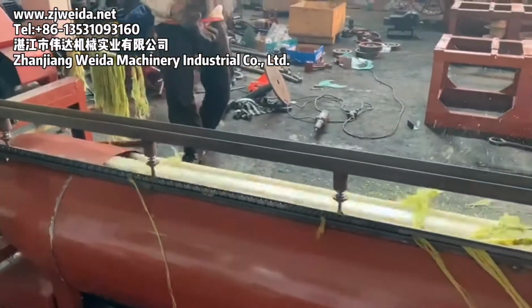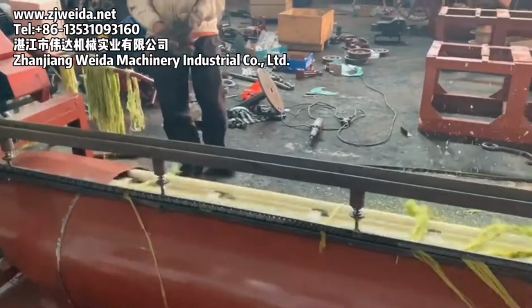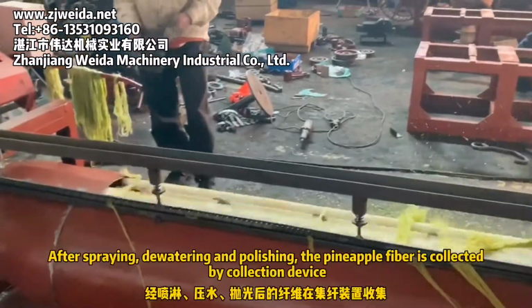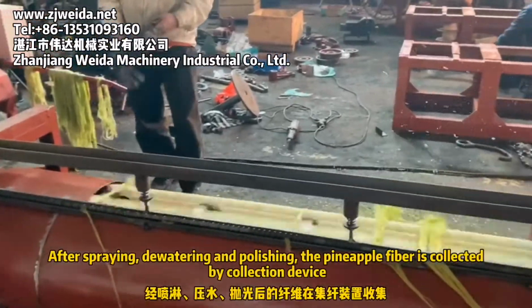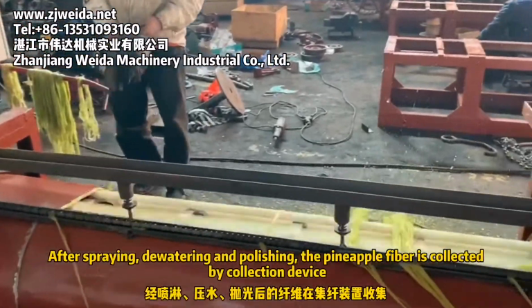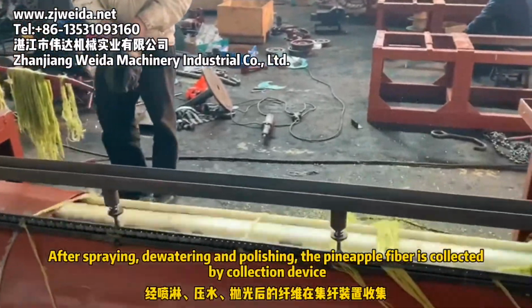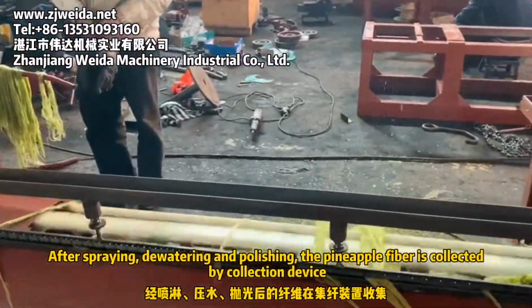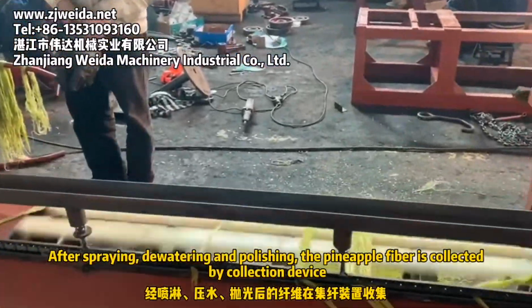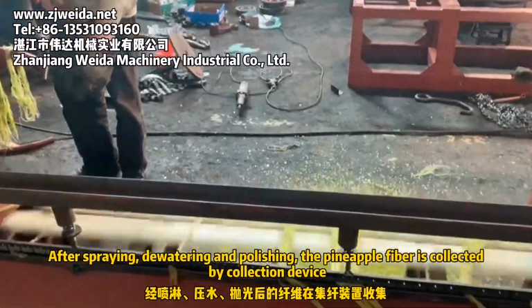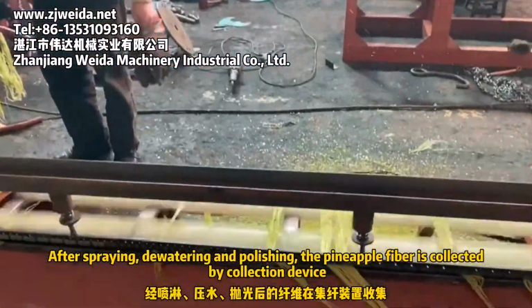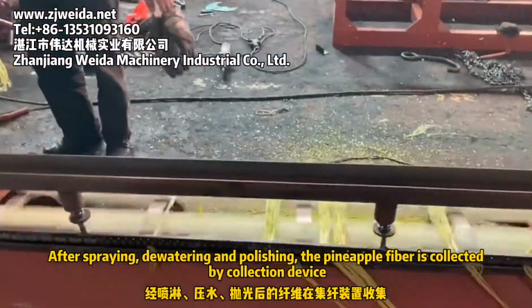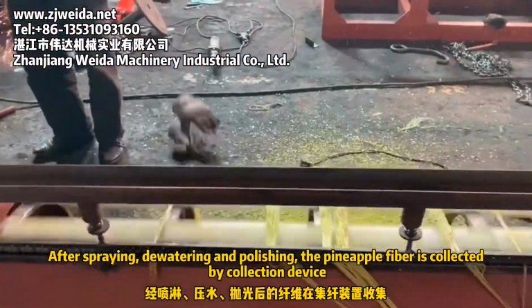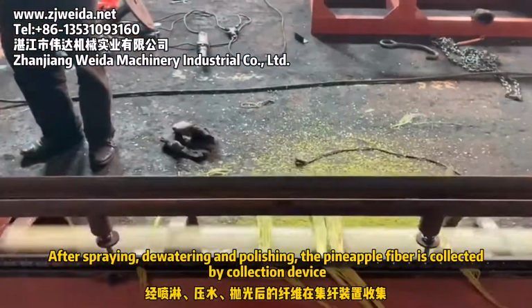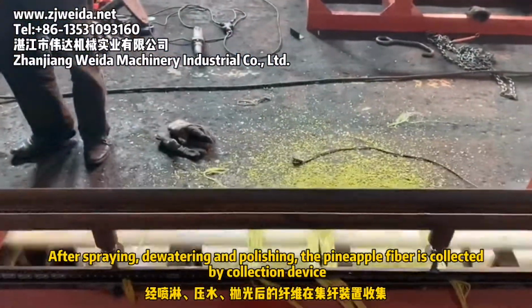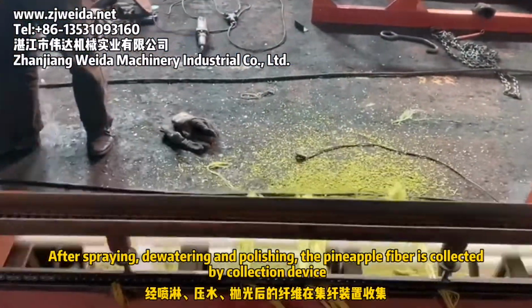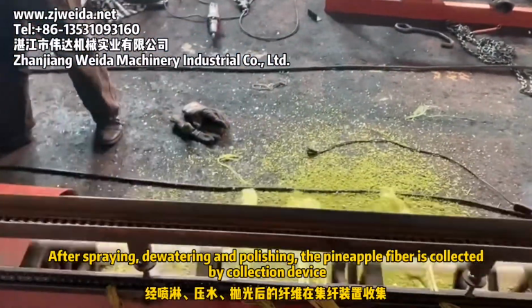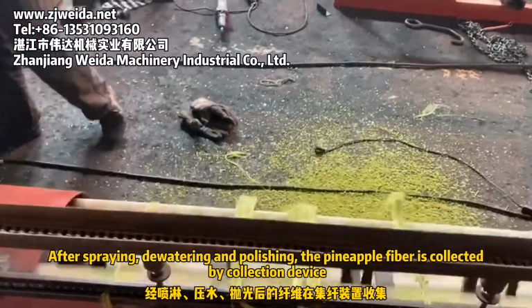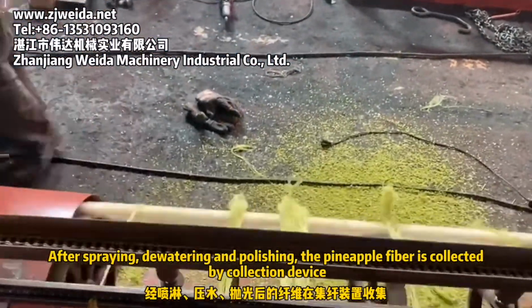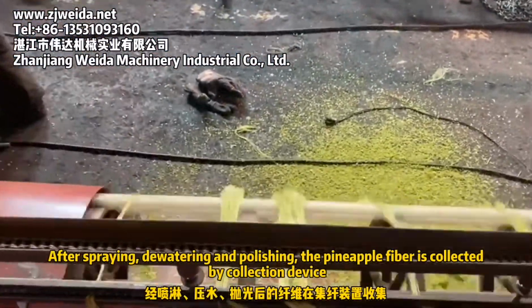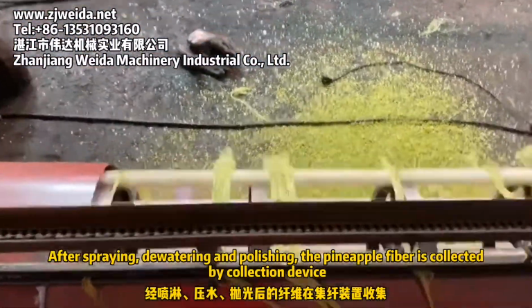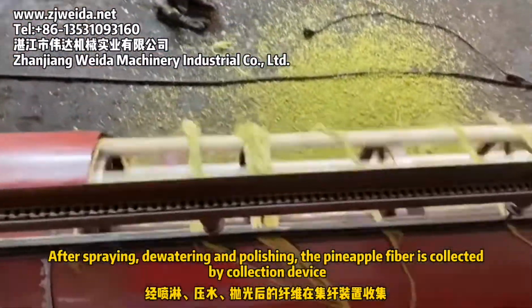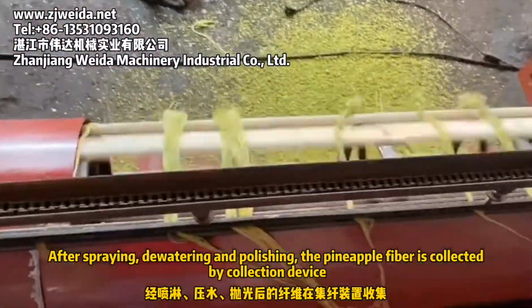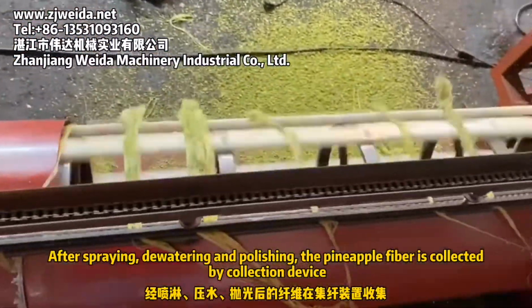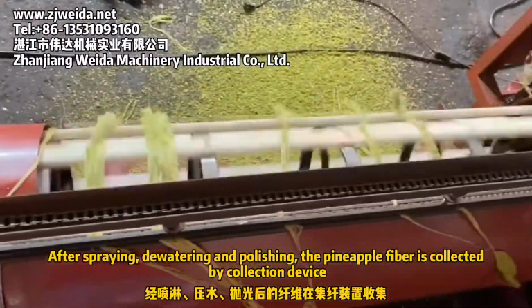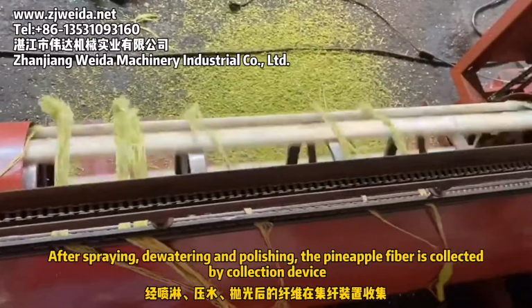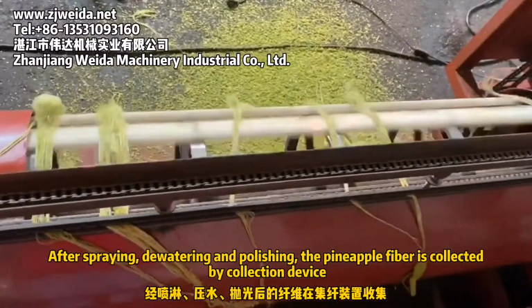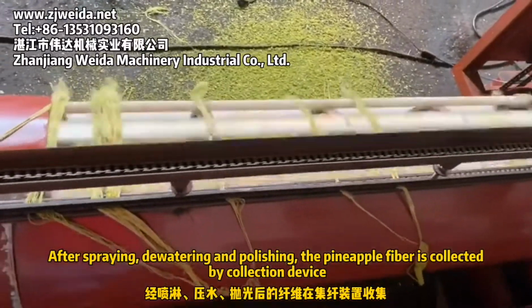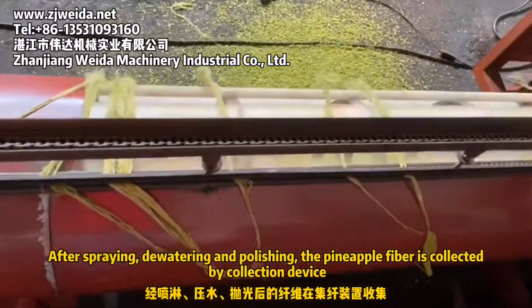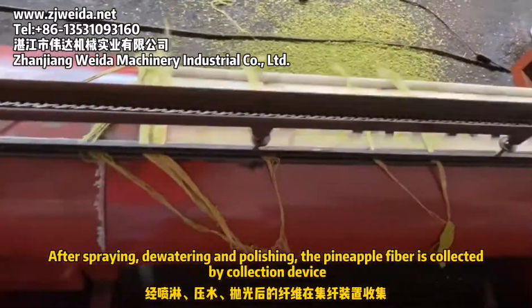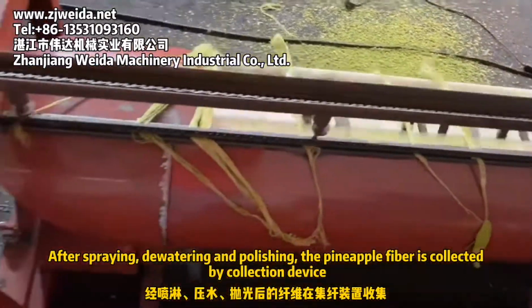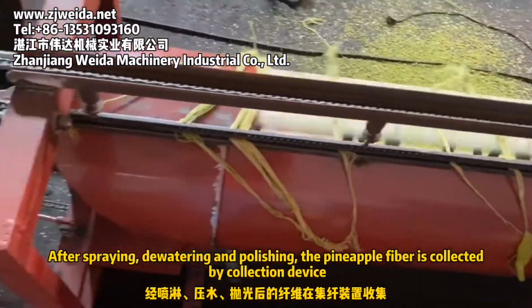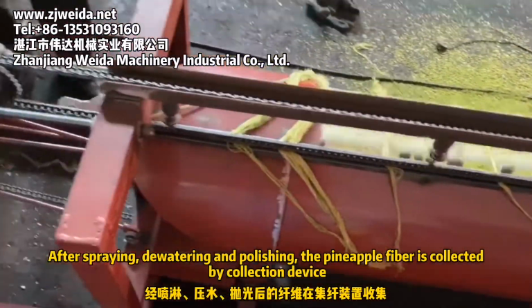After spraying, fluttering, and polishing, the pineapple fiber is collected by the collection device.